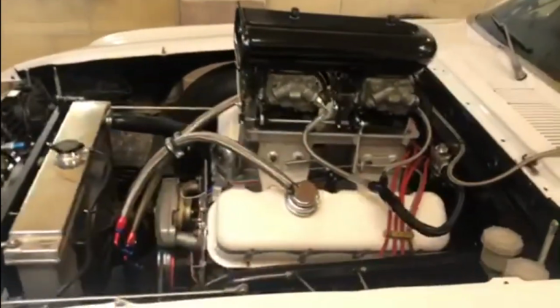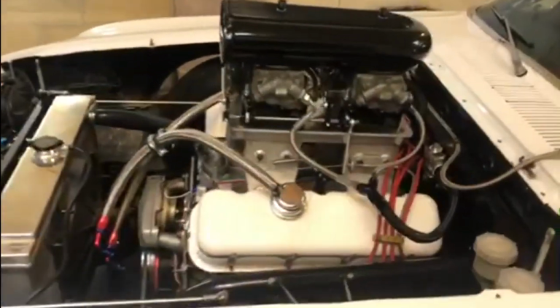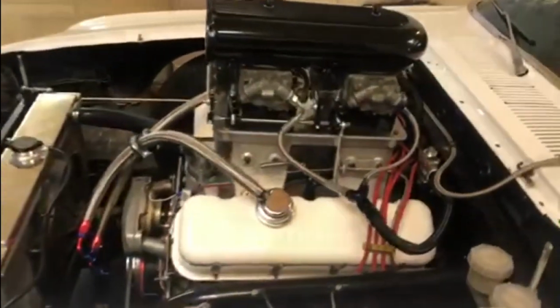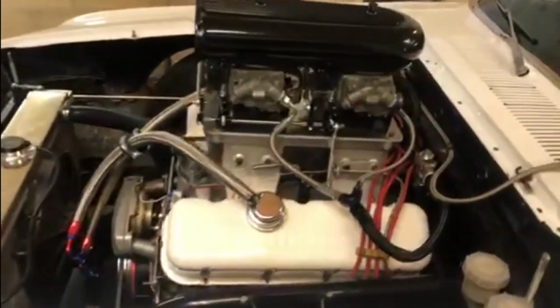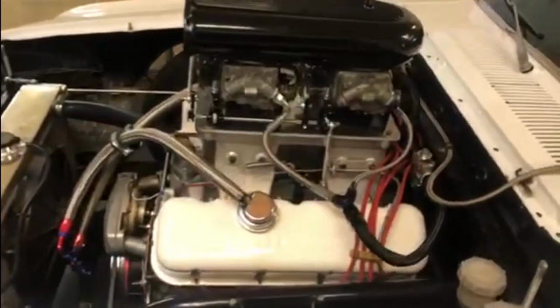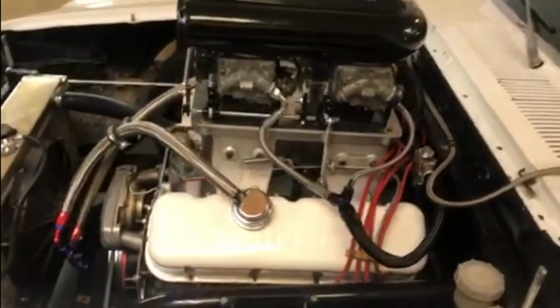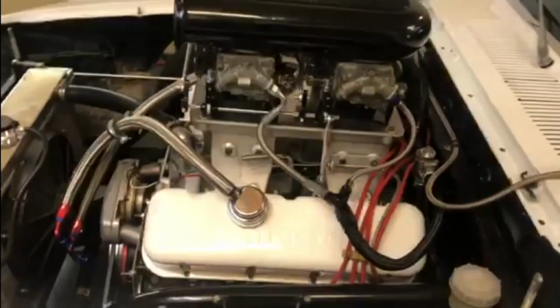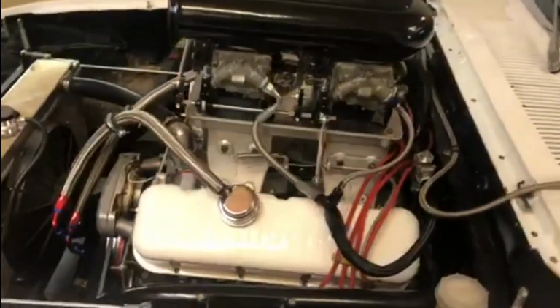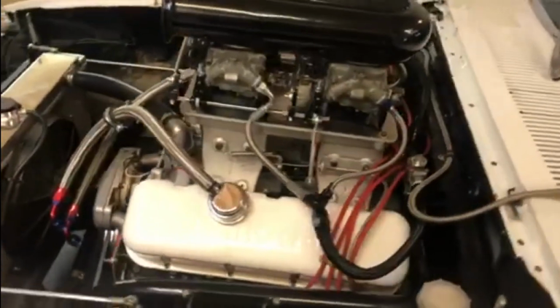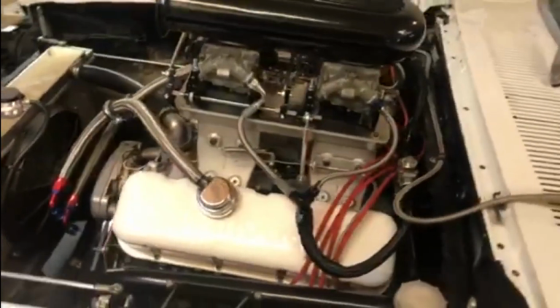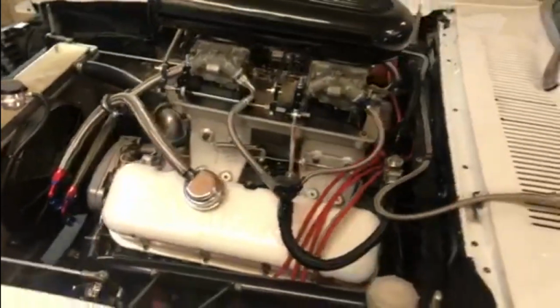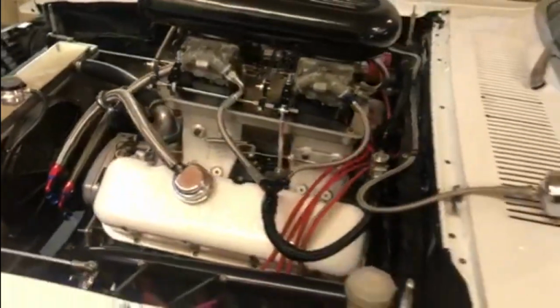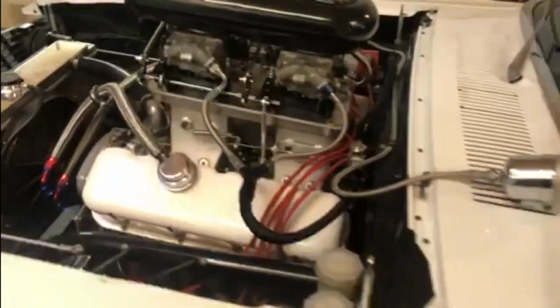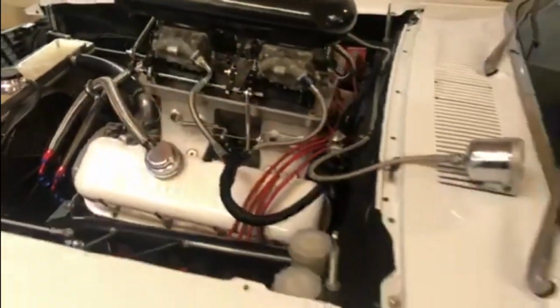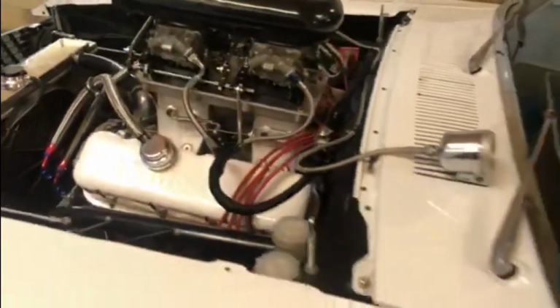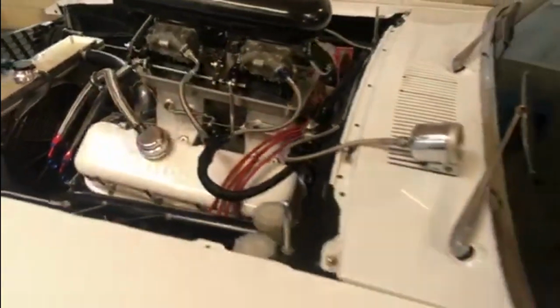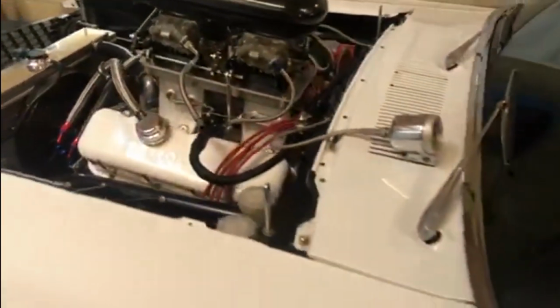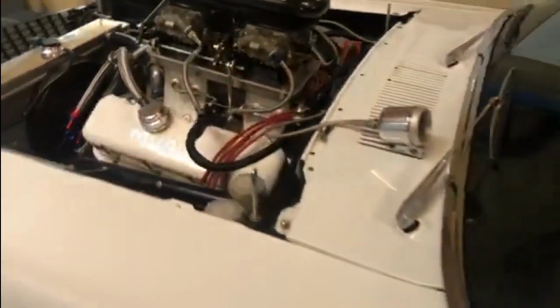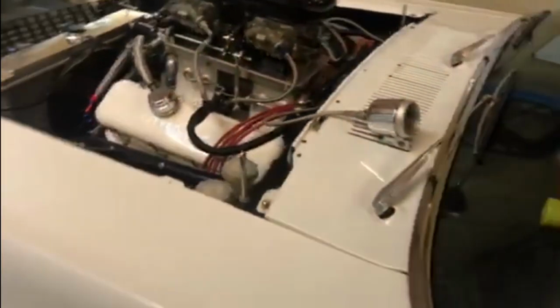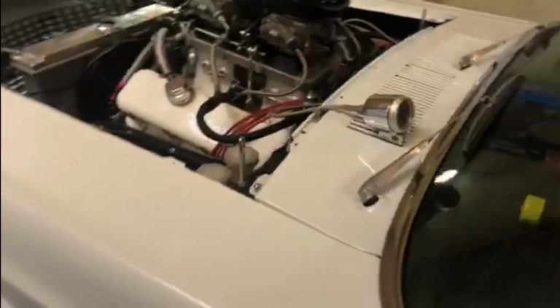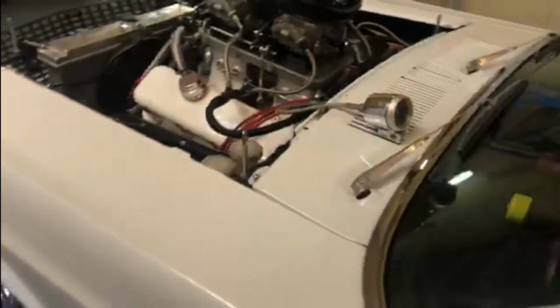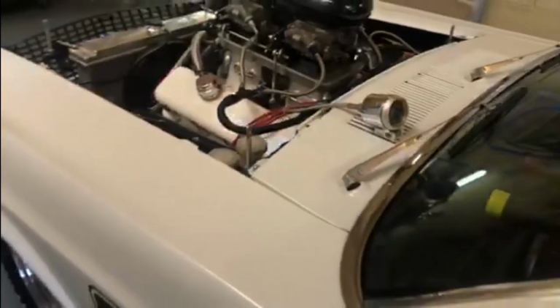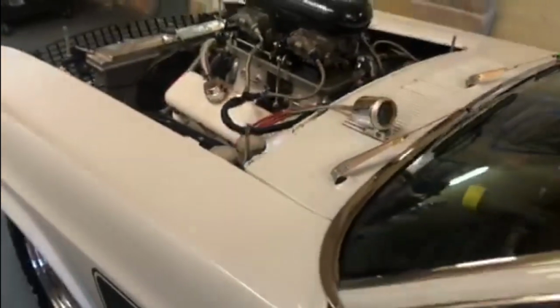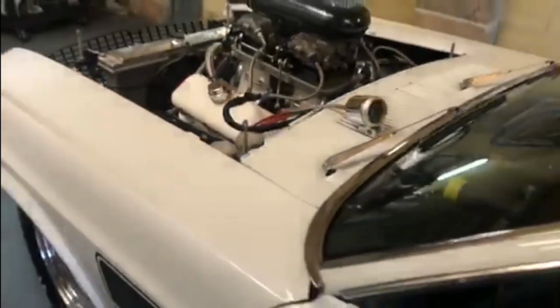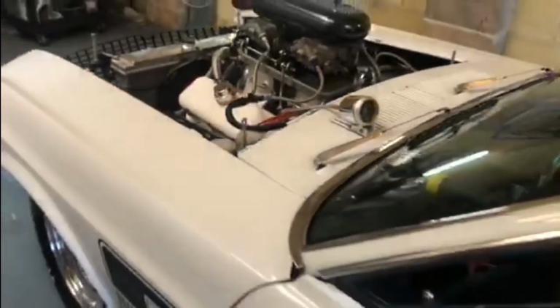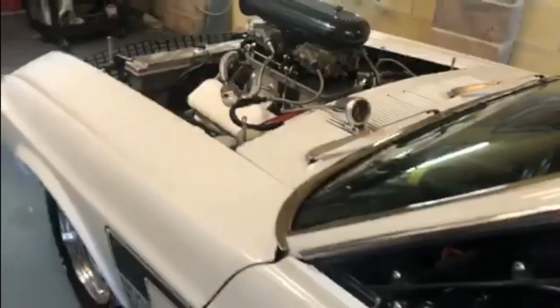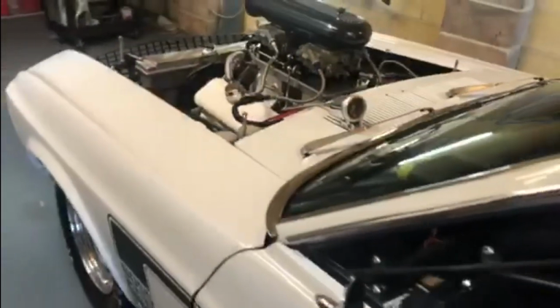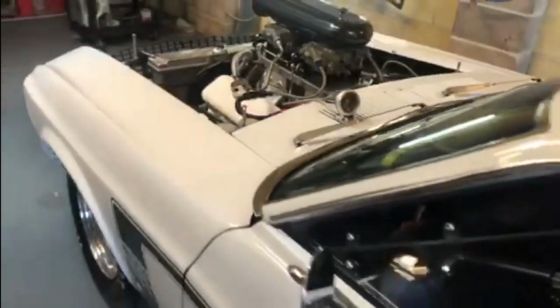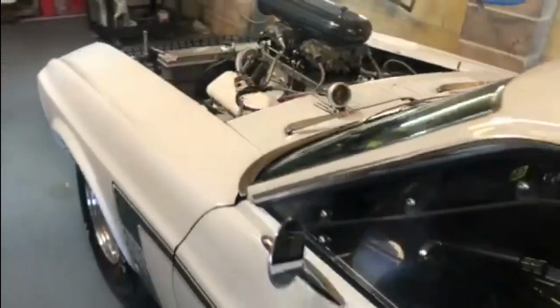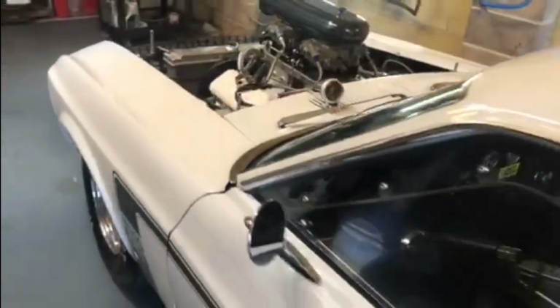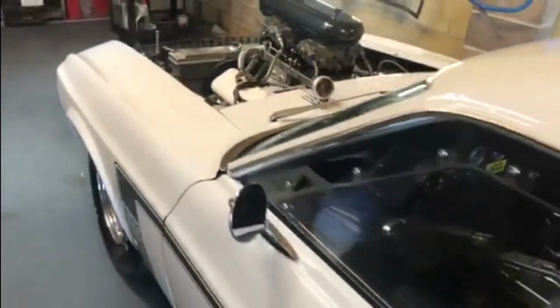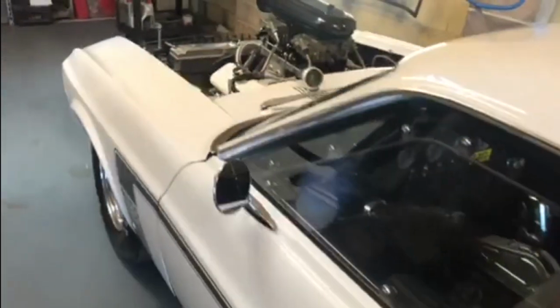Many years of work have gone into this particular Mustang to get it performing the way it does on the track.